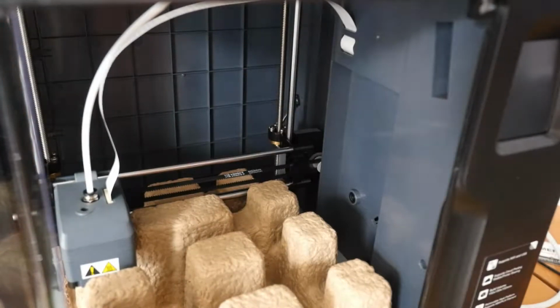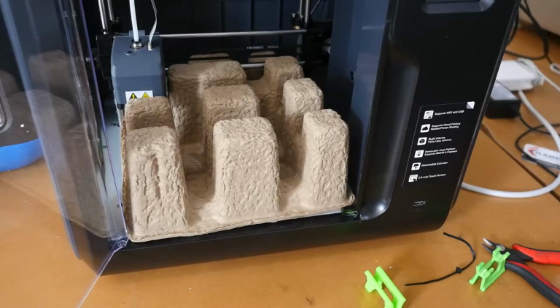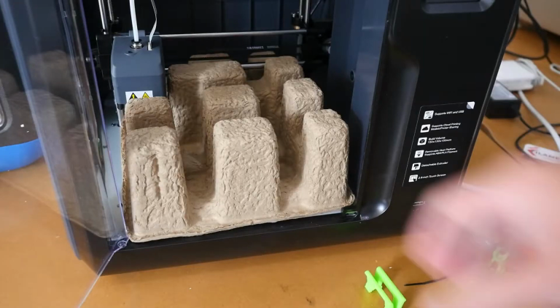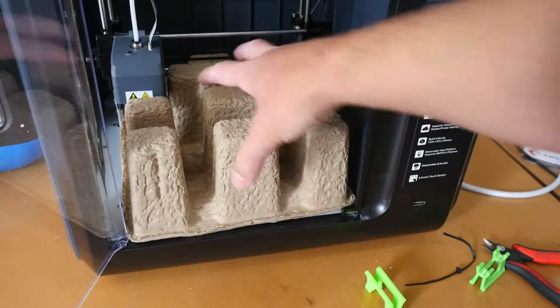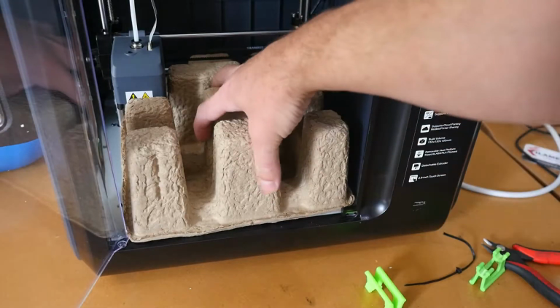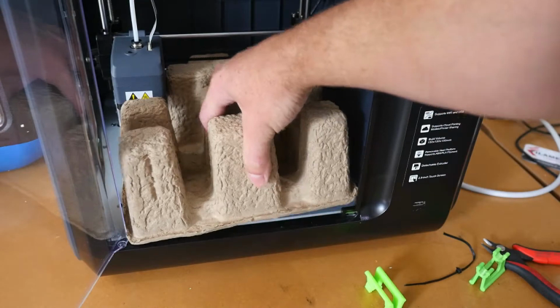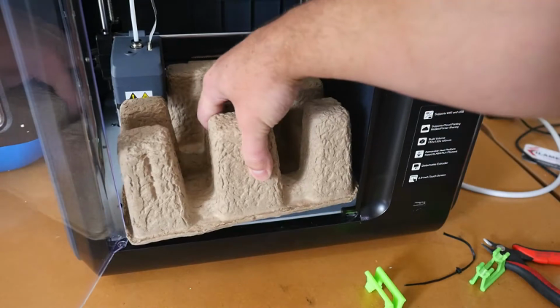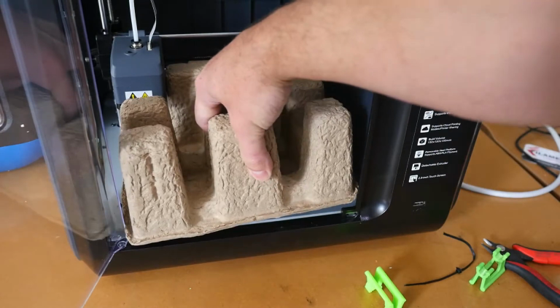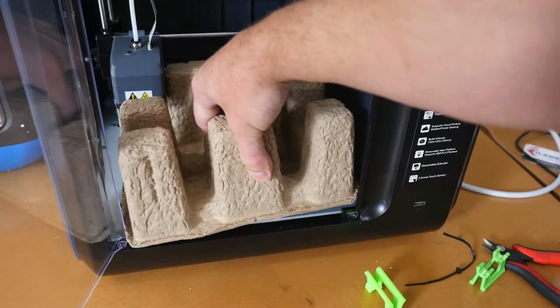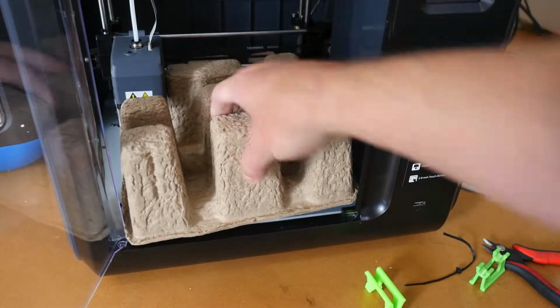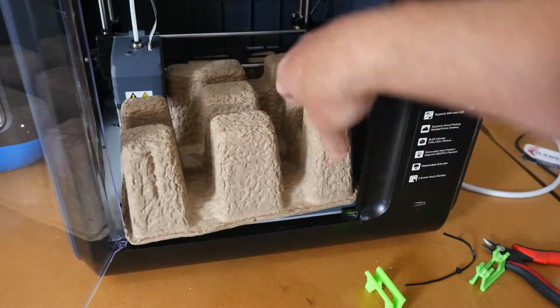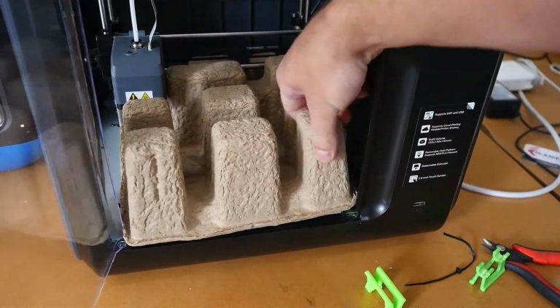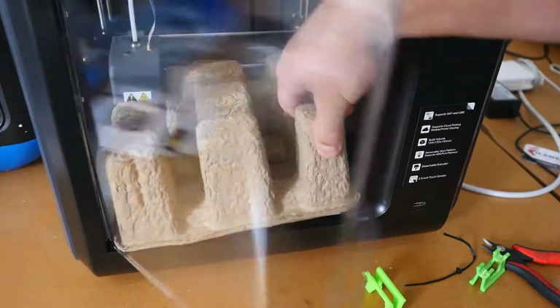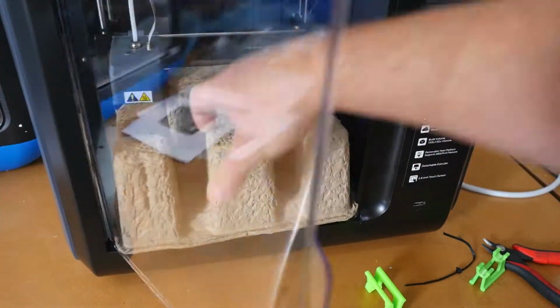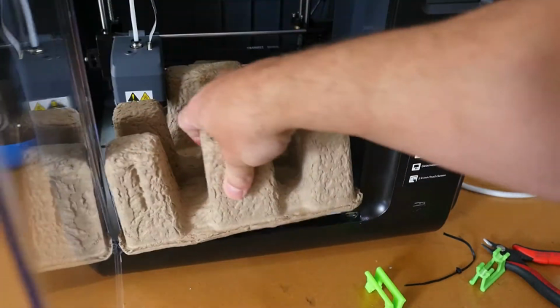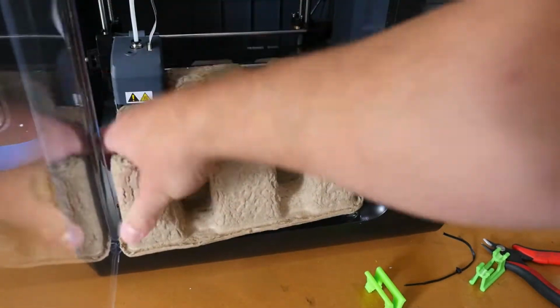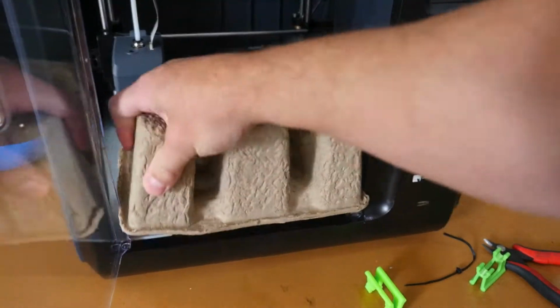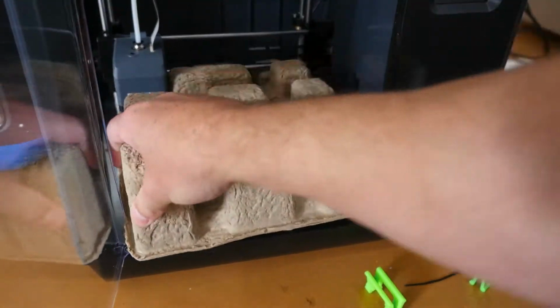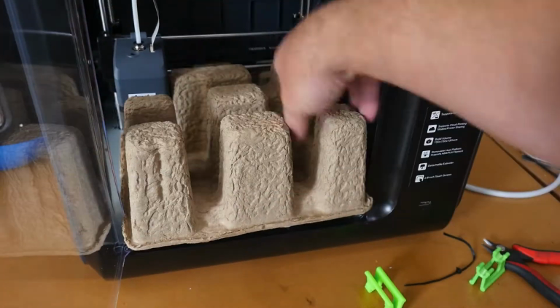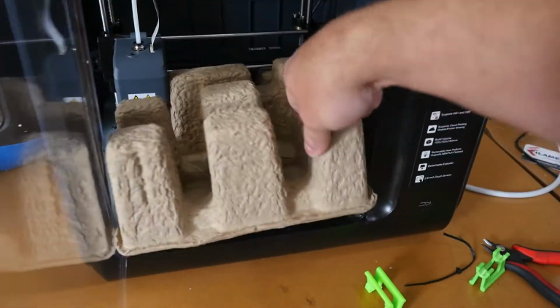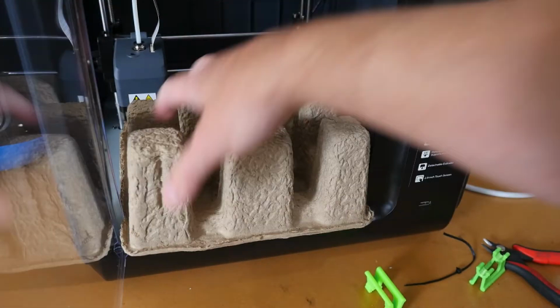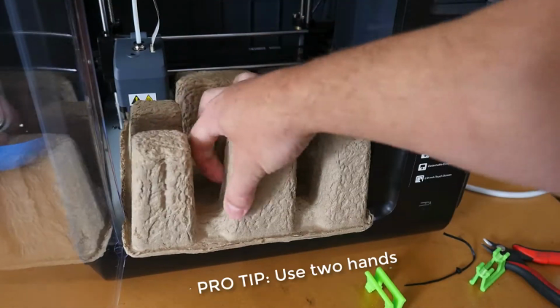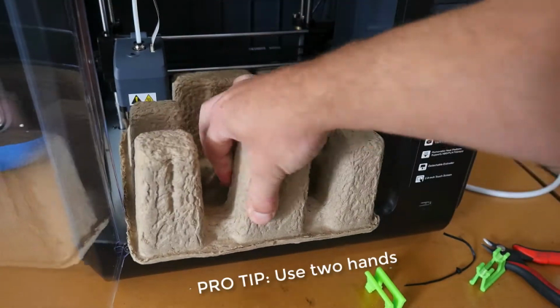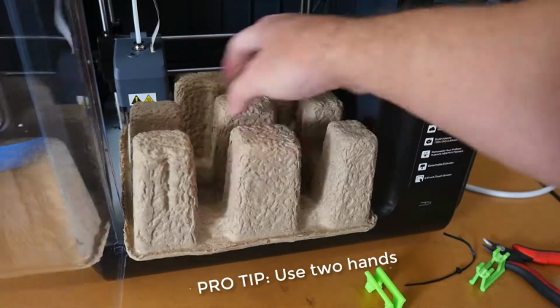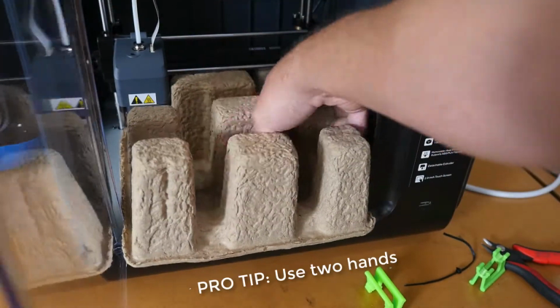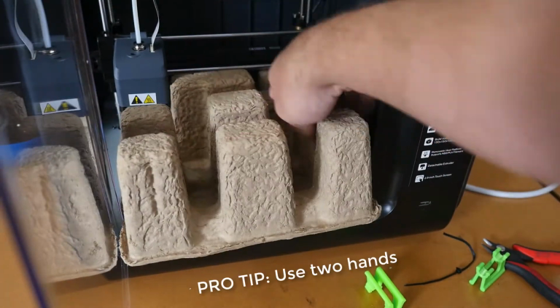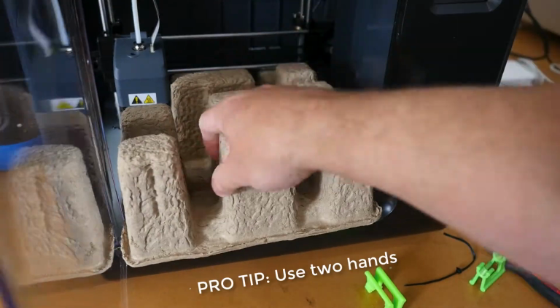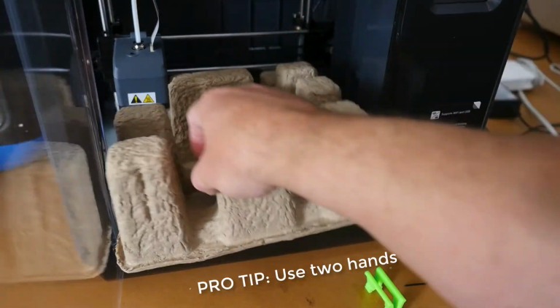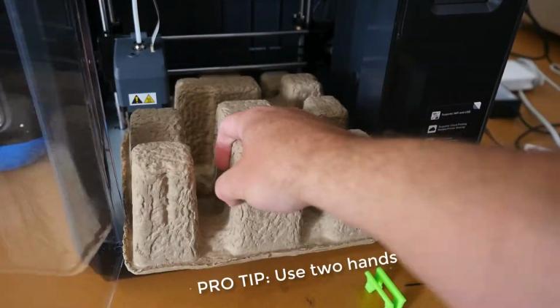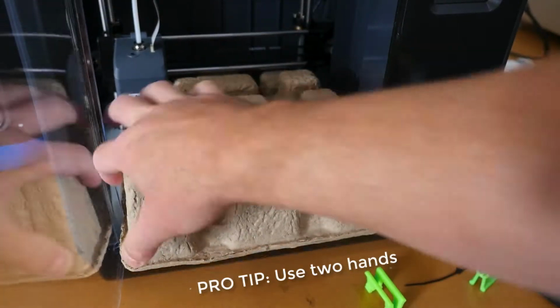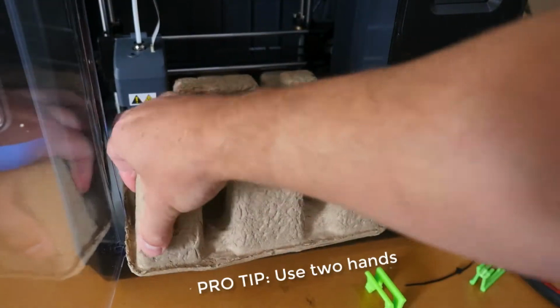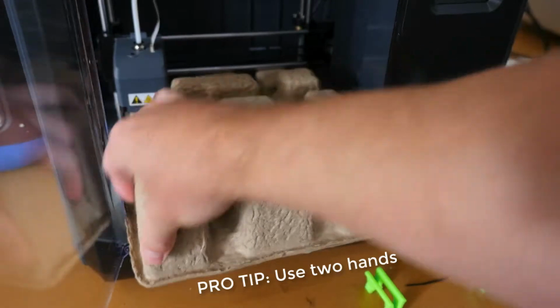Just use two hands to remove the cardboard through the front door.